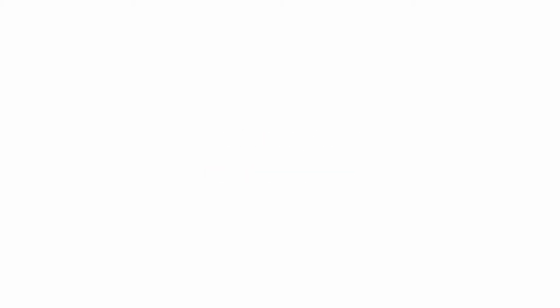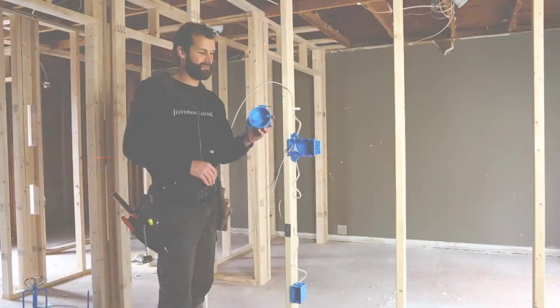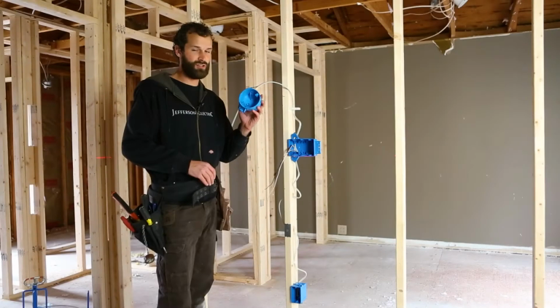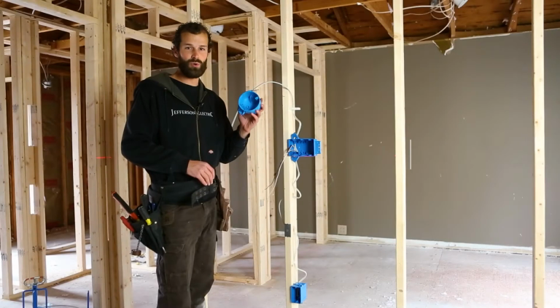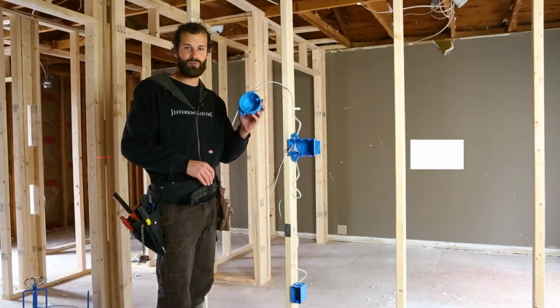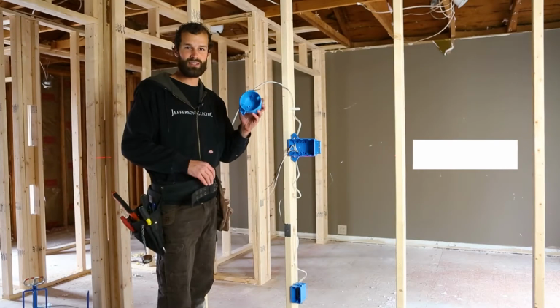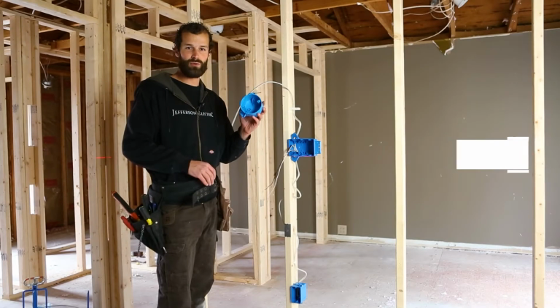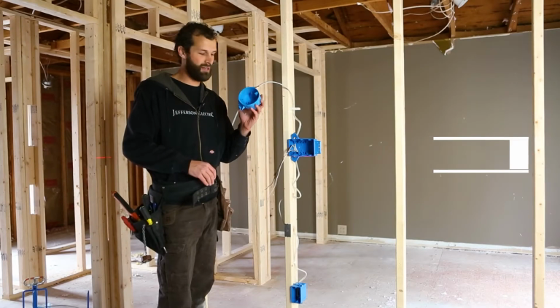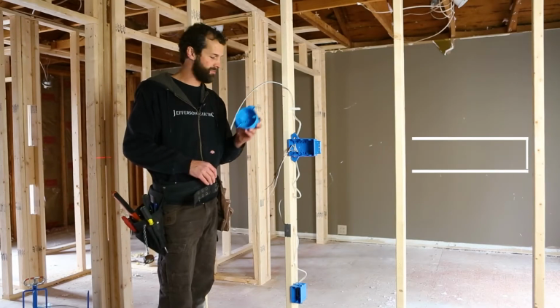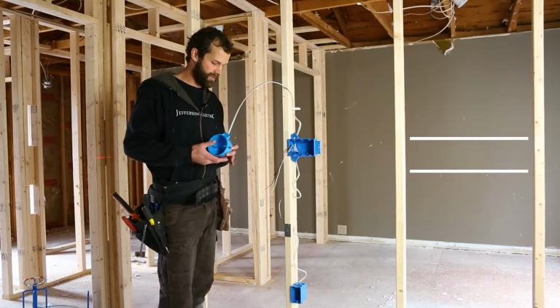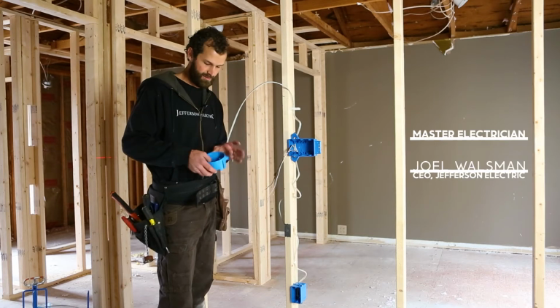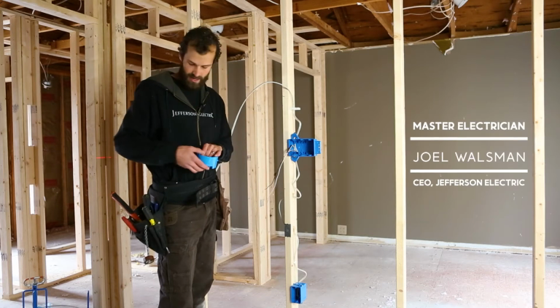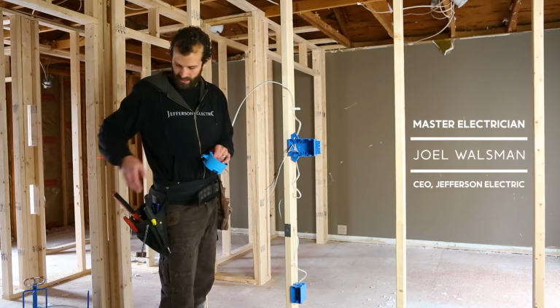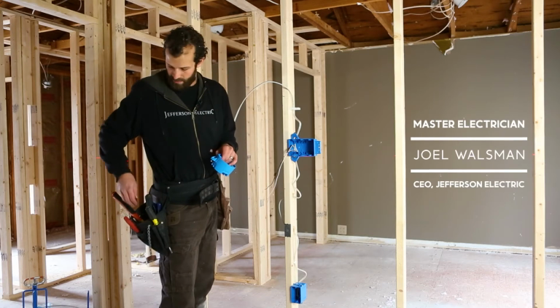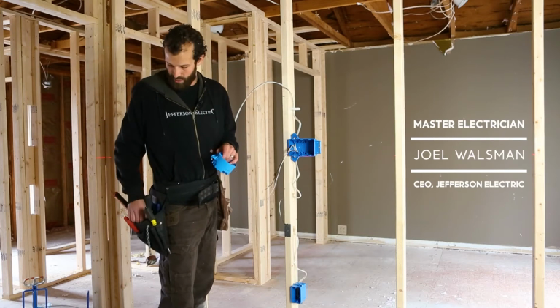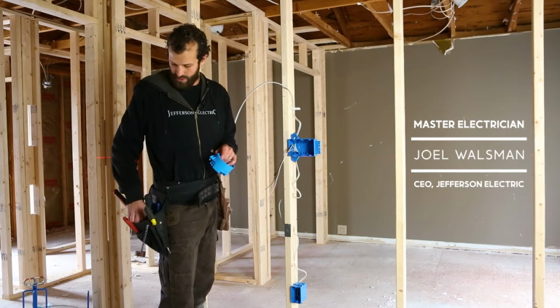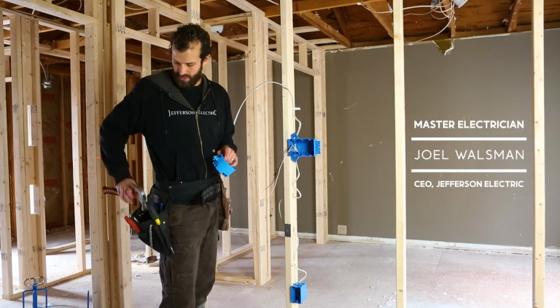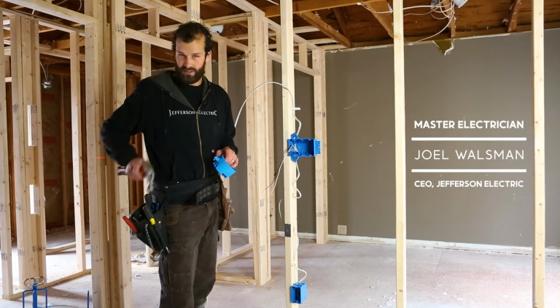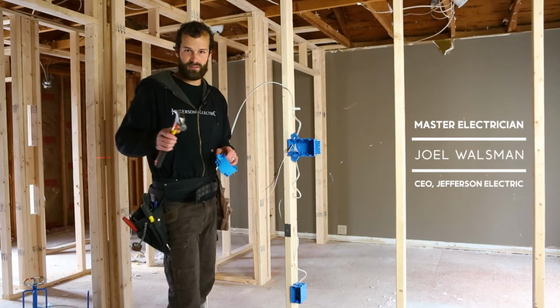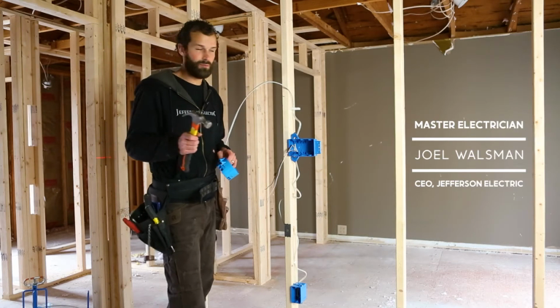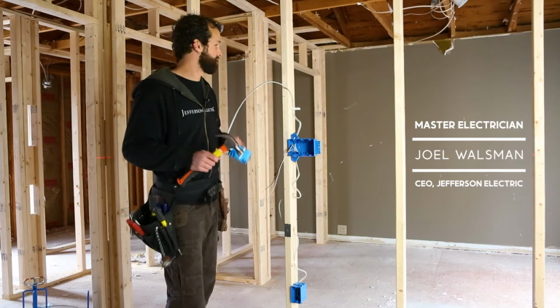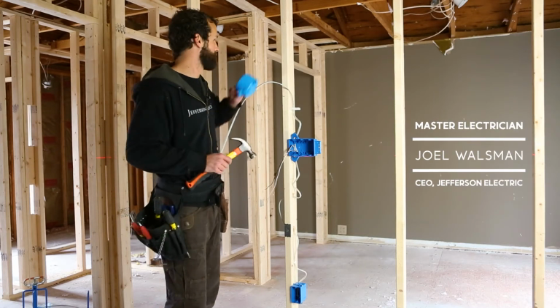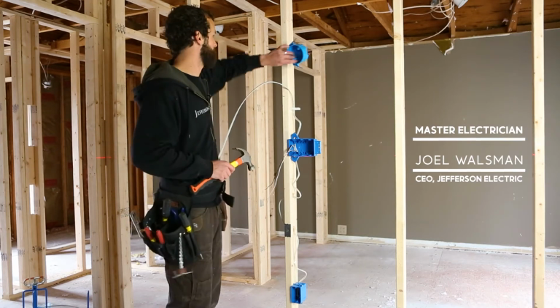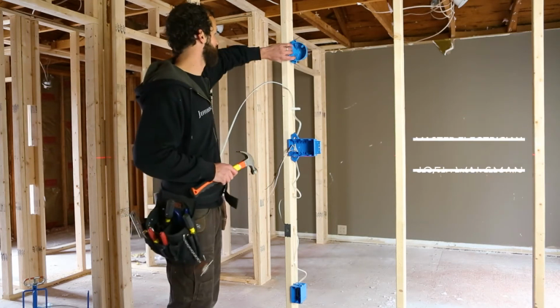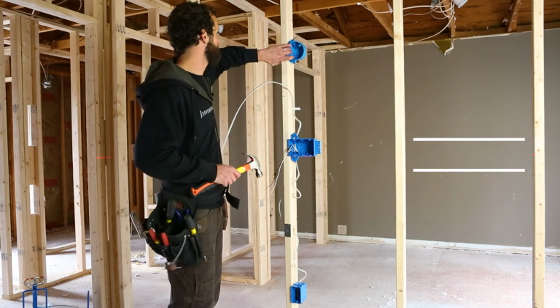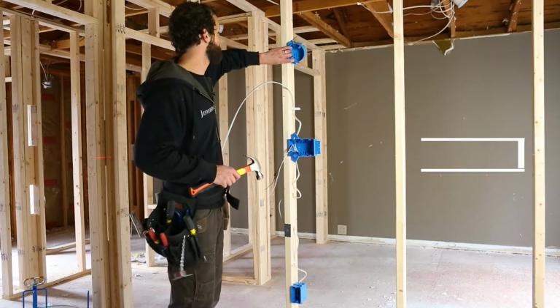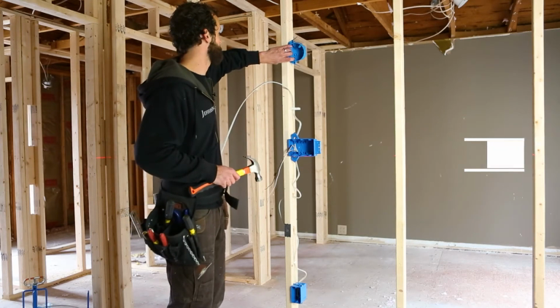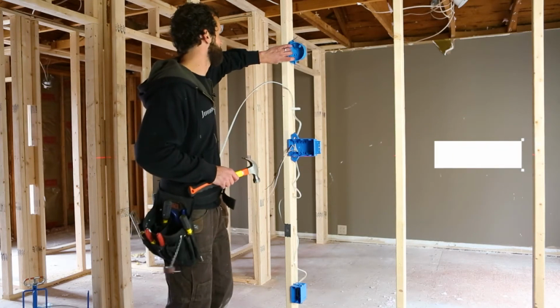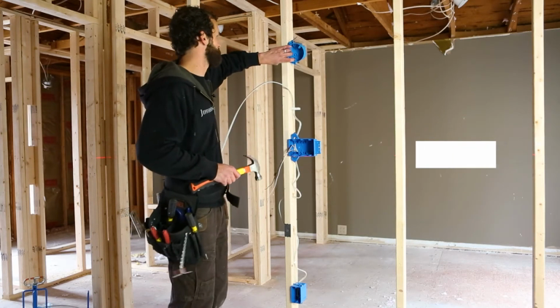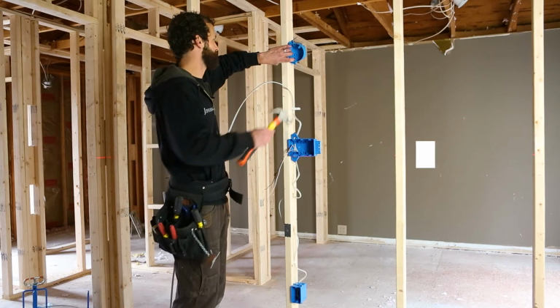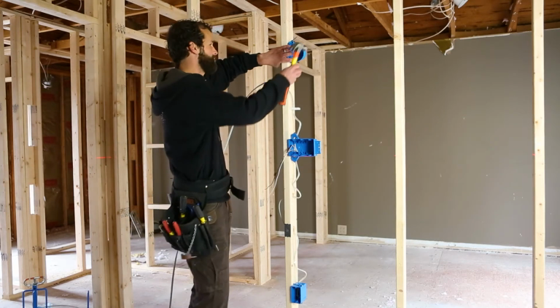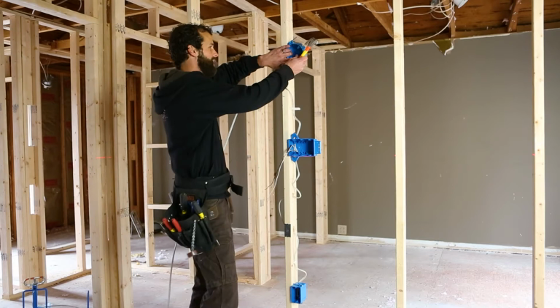This is a New Work, Resi New Work nail-on box. It can be used in some commercial applications, if the construction type allows.